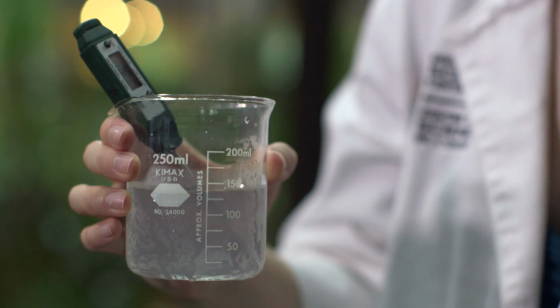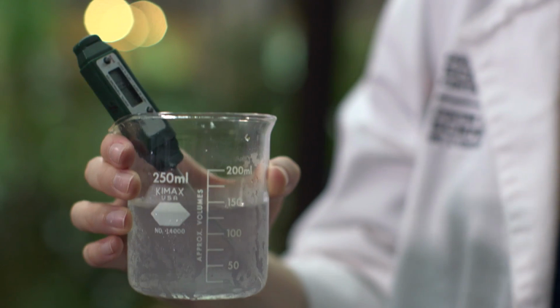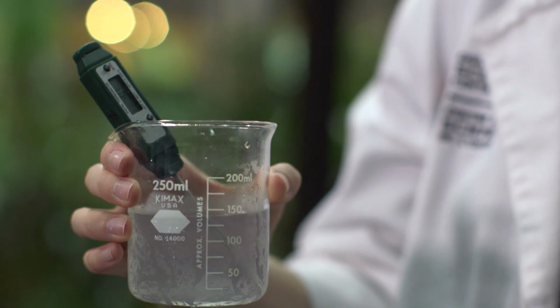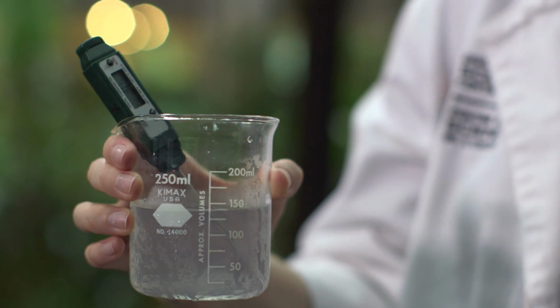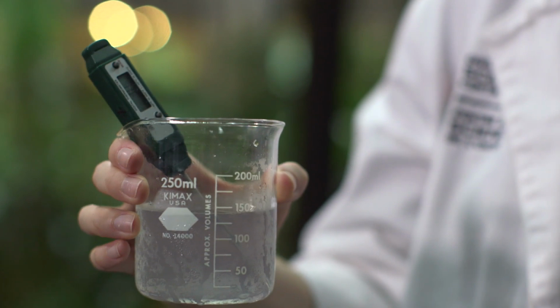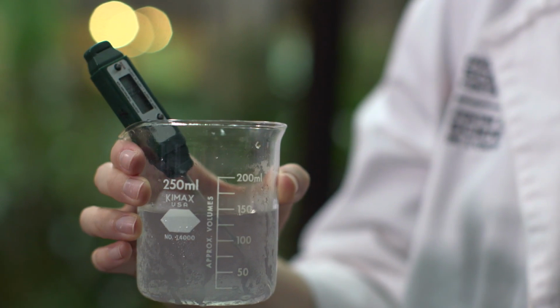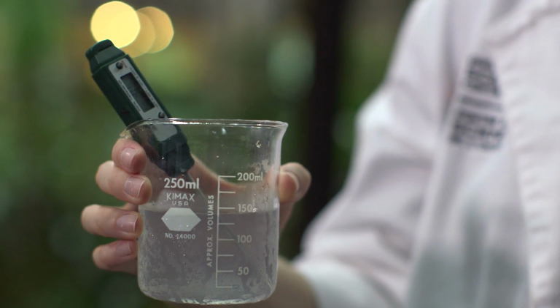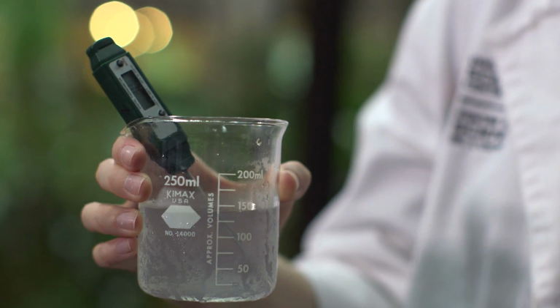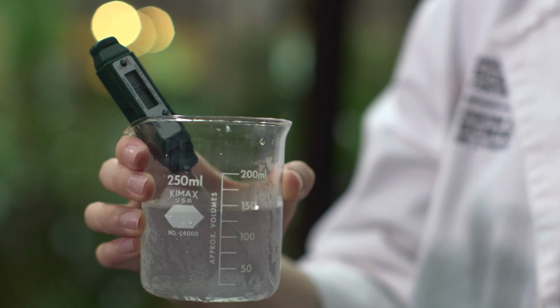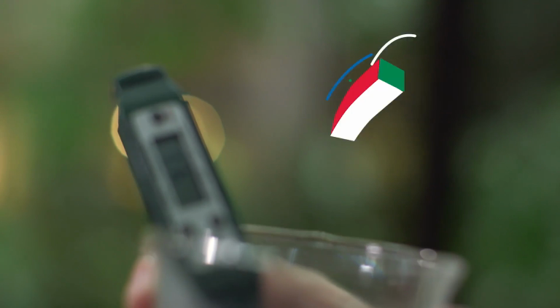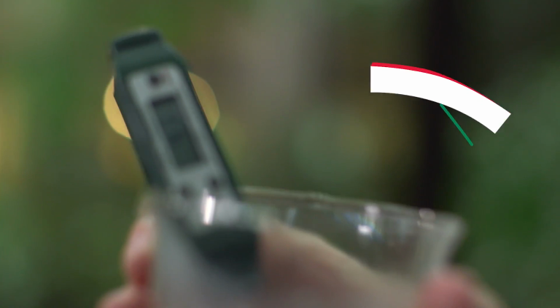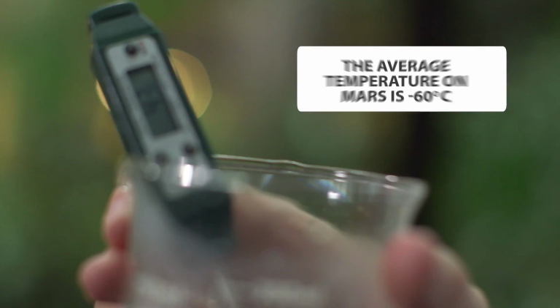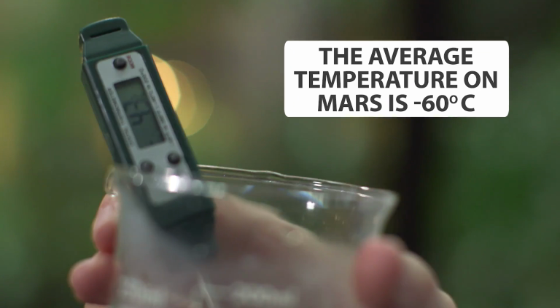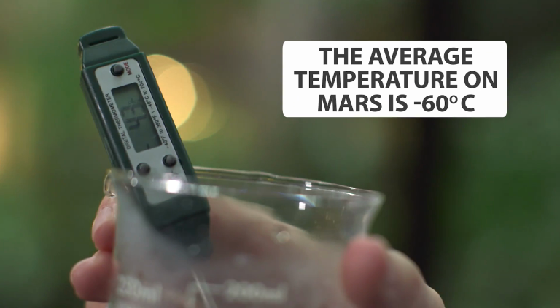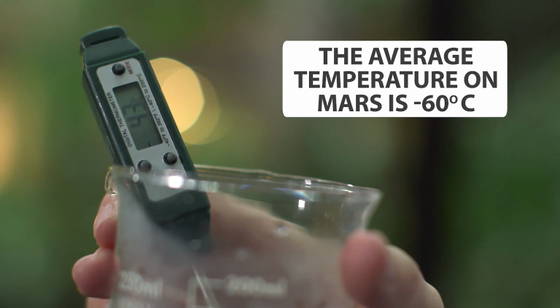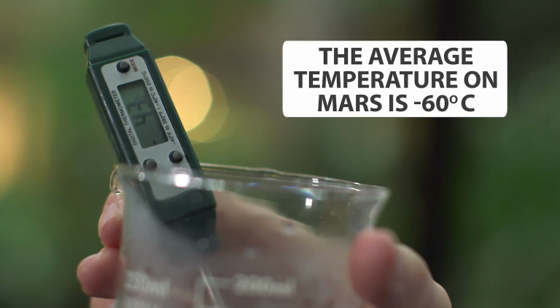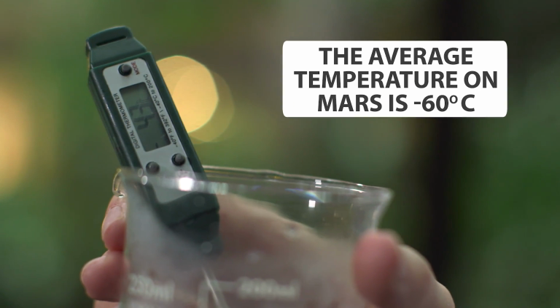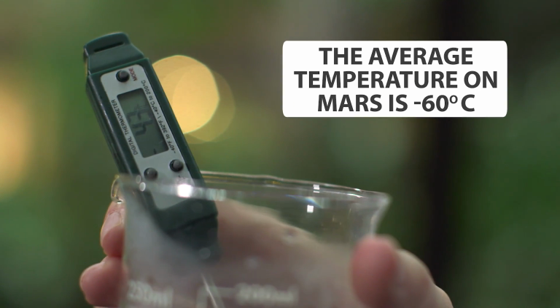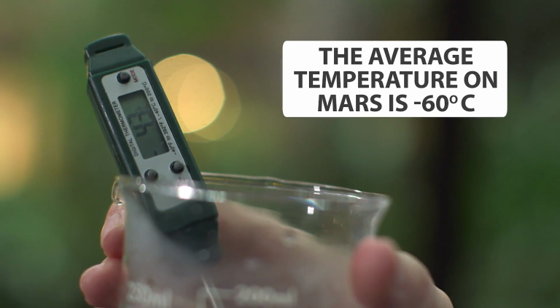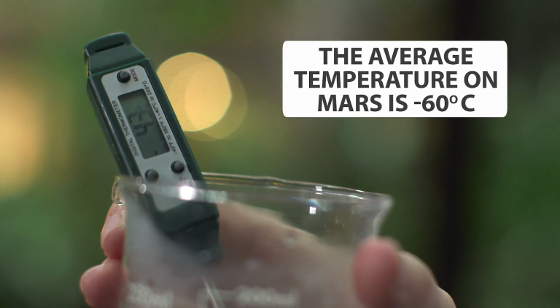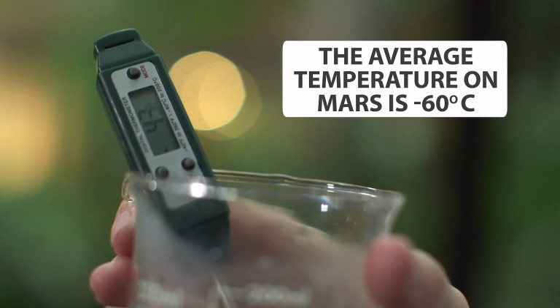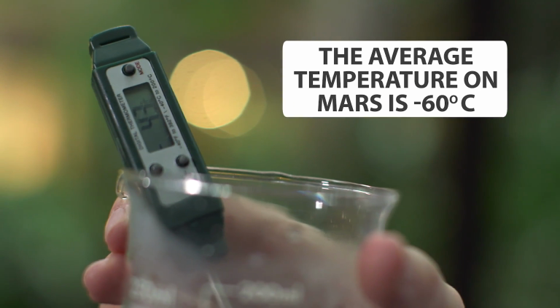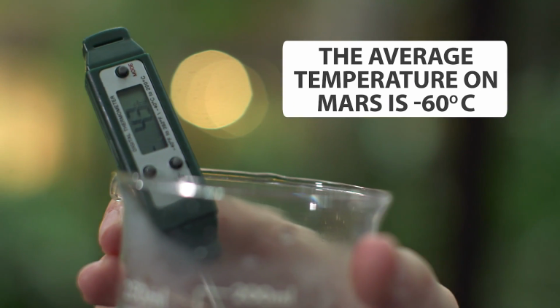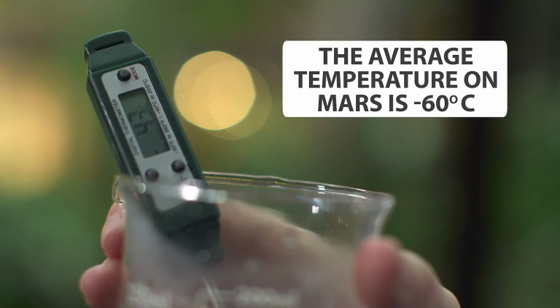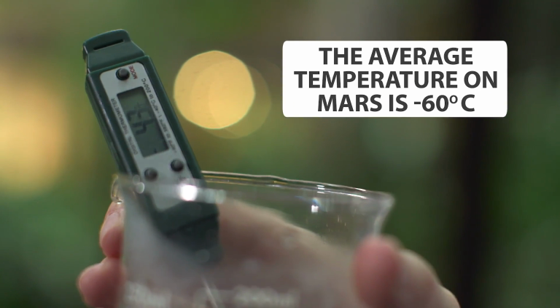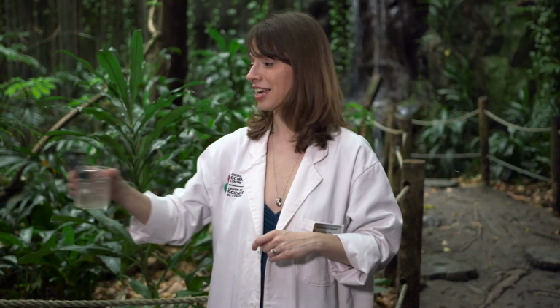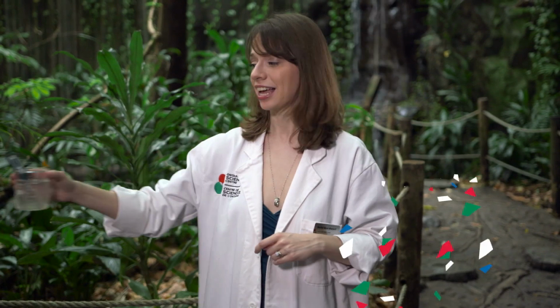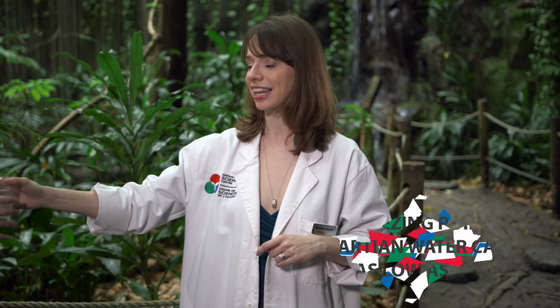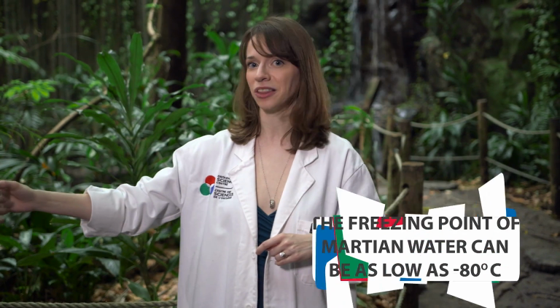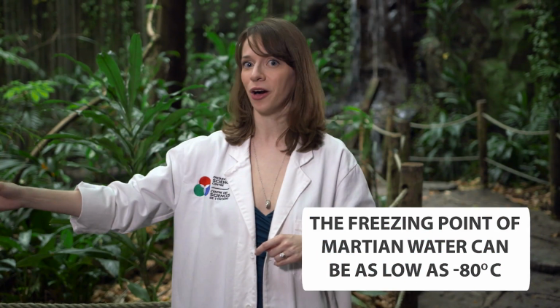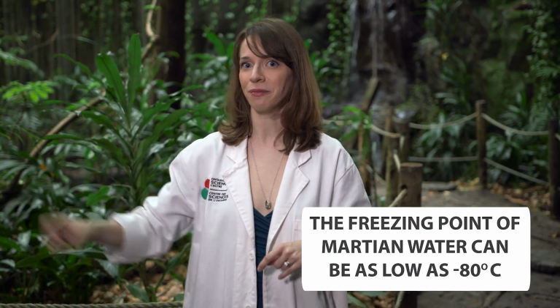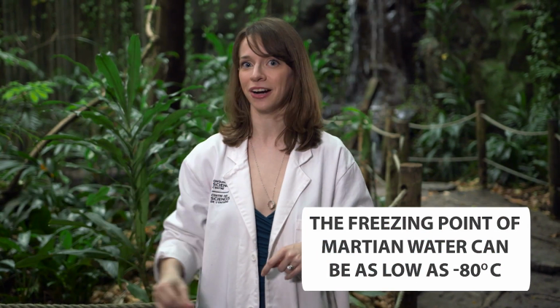You could think of it as Martian water, and it's actually in liquid form at temperatures below zero — kind of like the water on Mars.